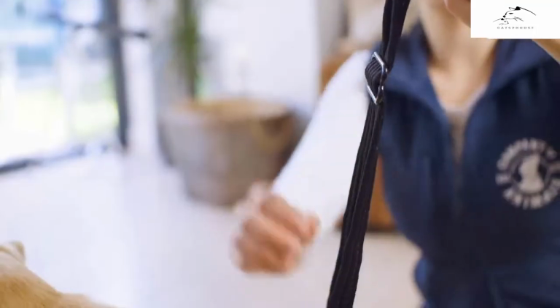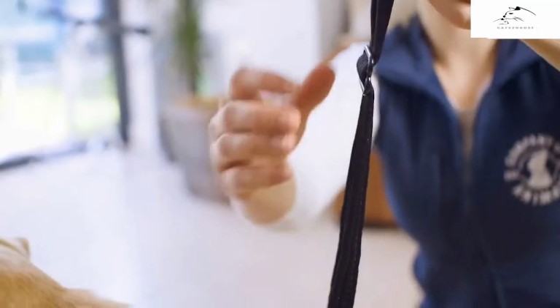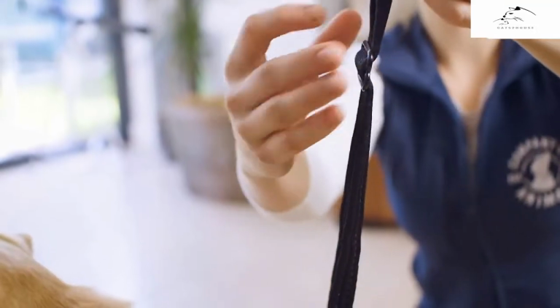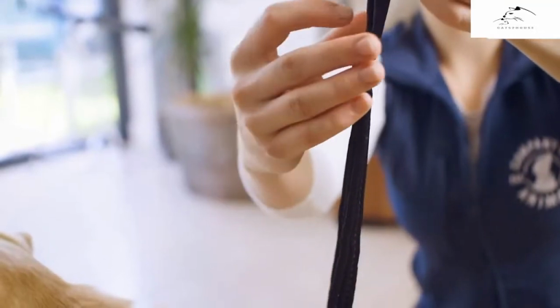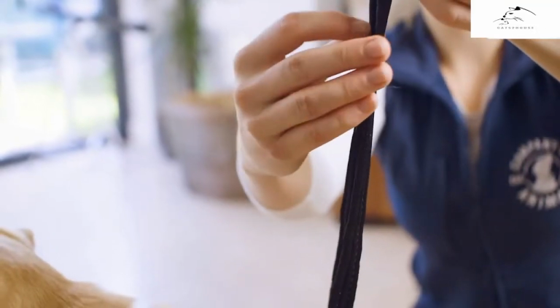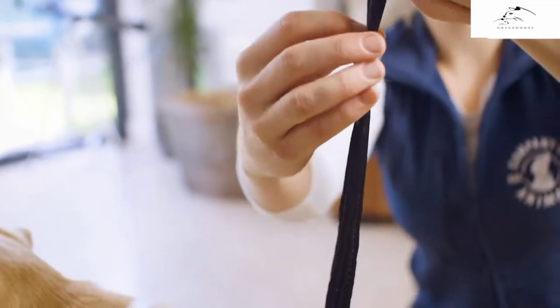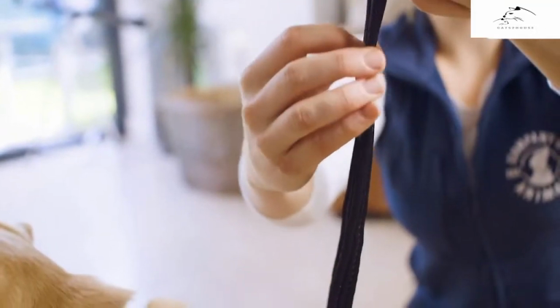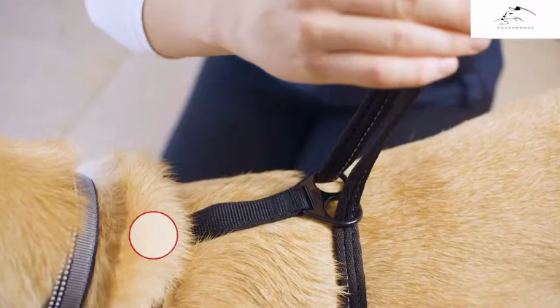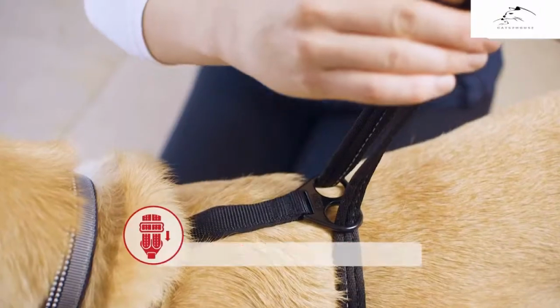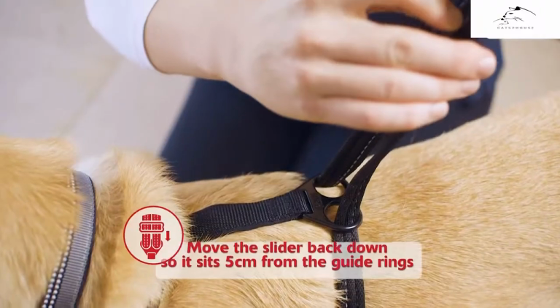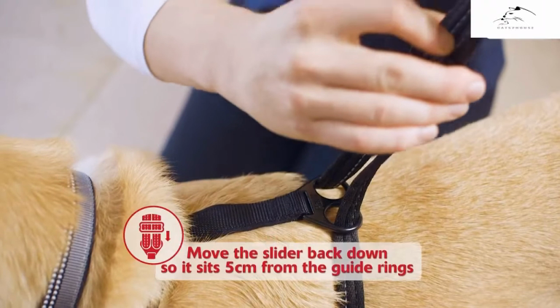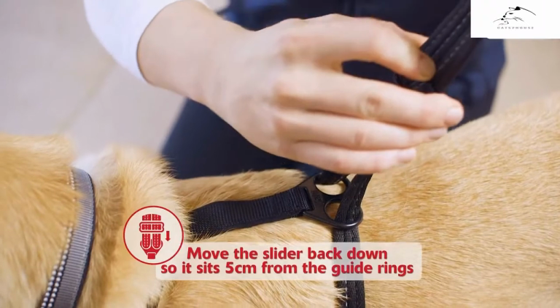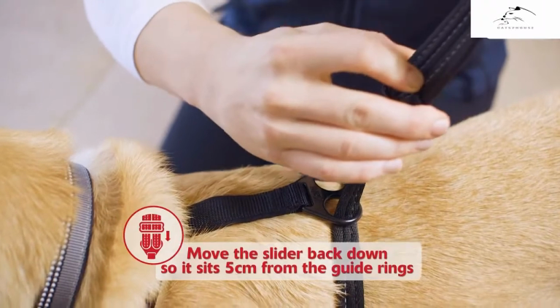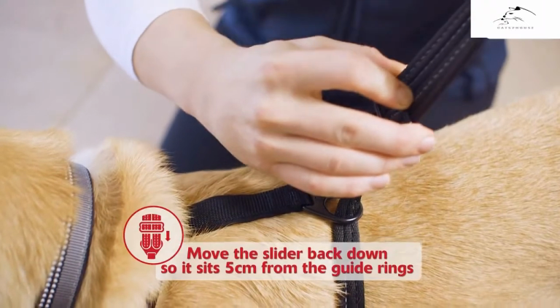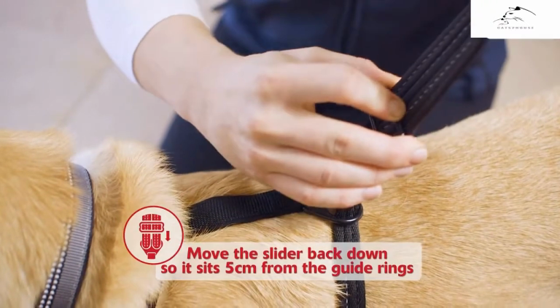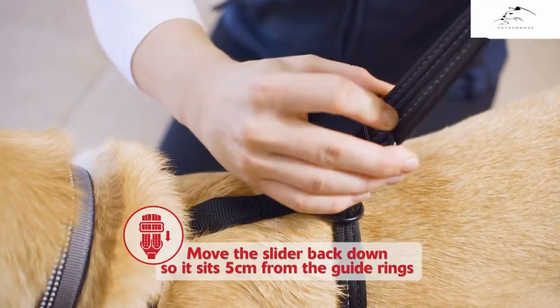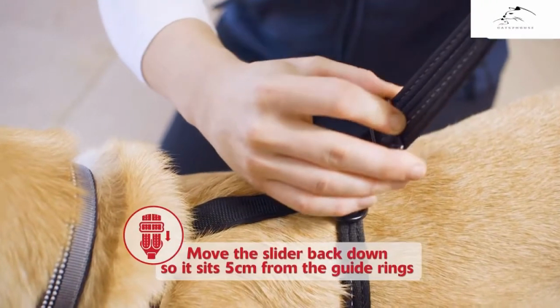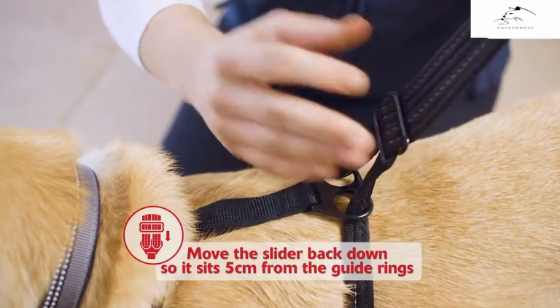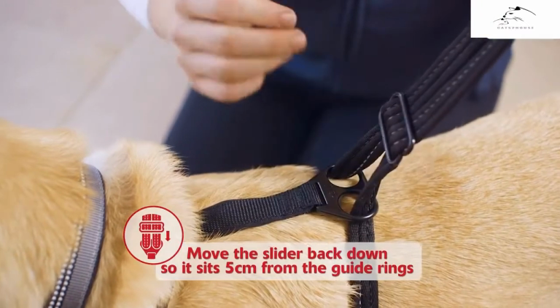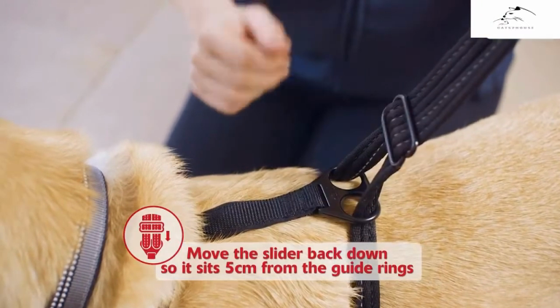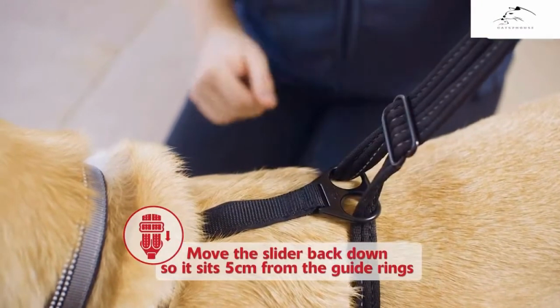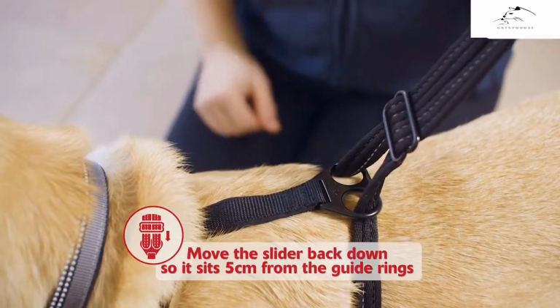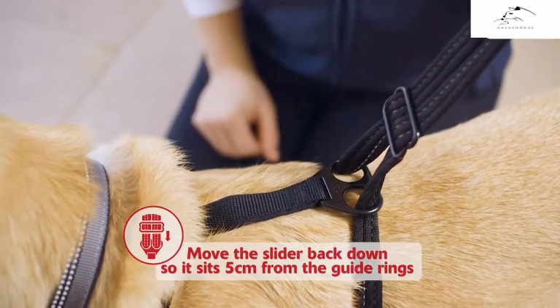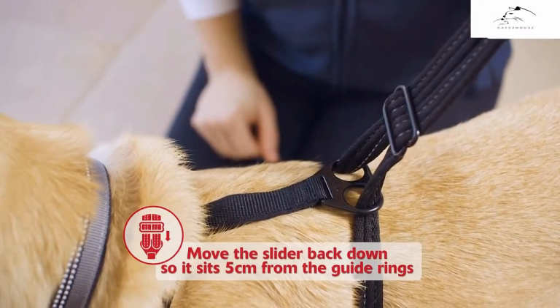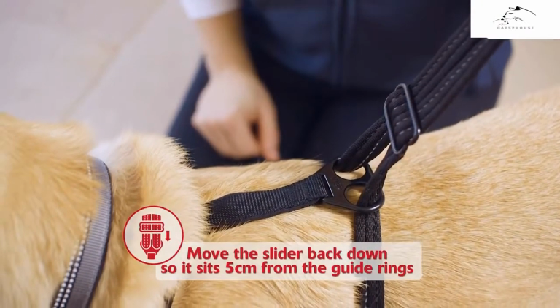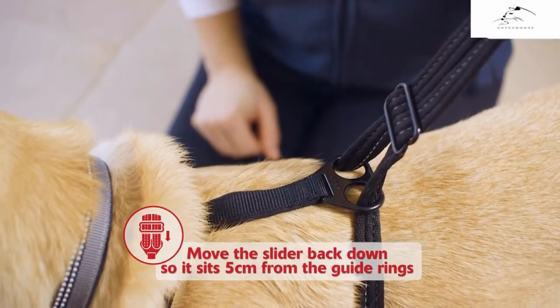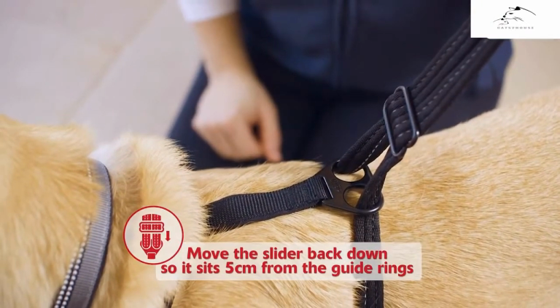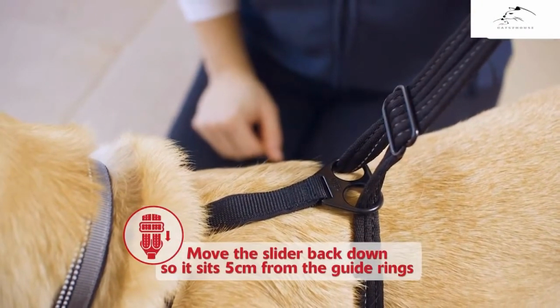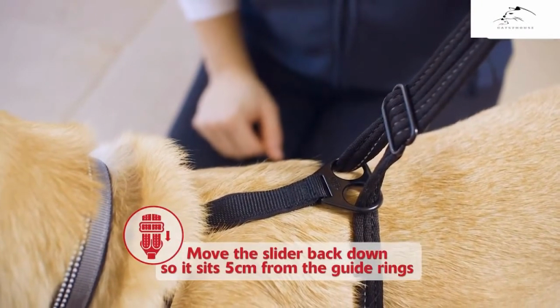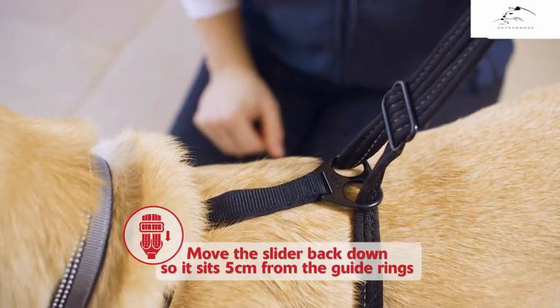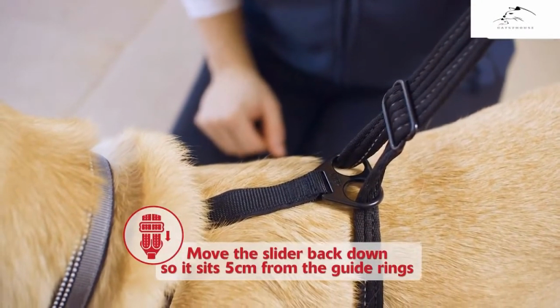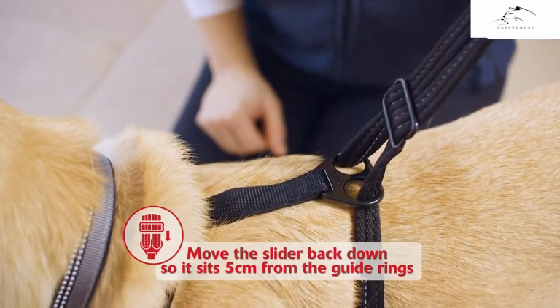Move the leg strap slider back down so it sits 5cm above the guide rings.